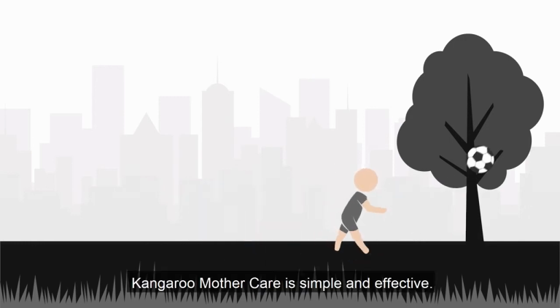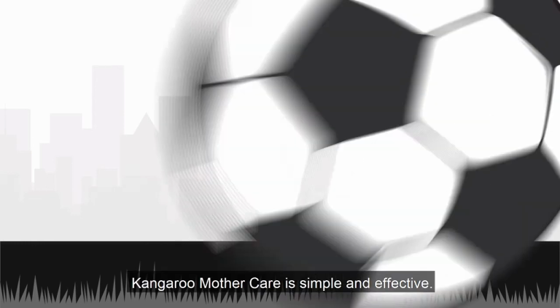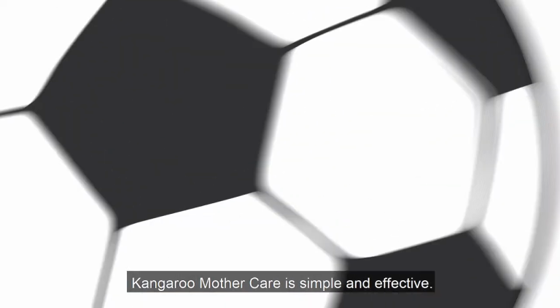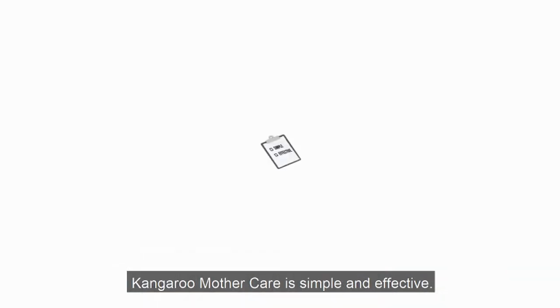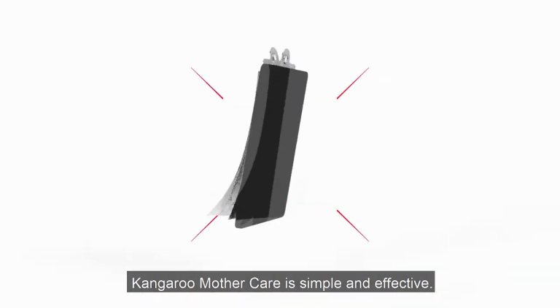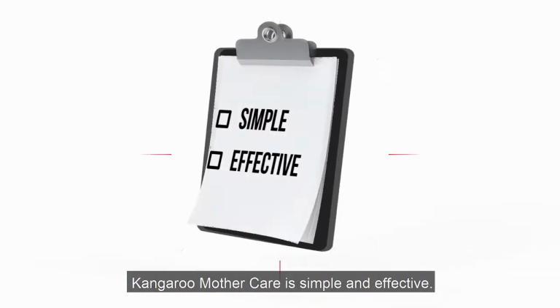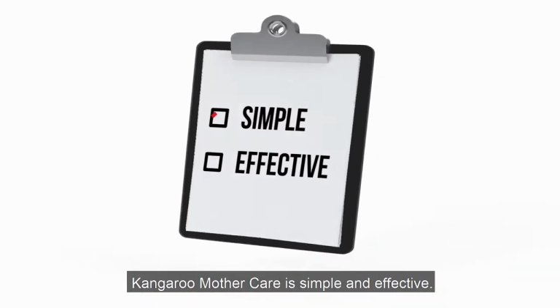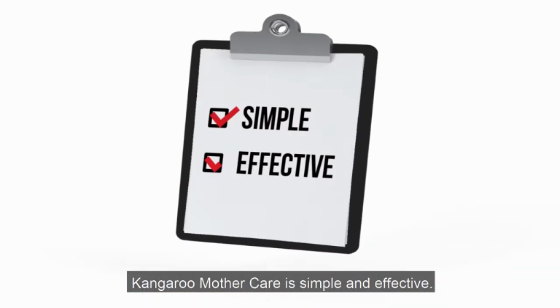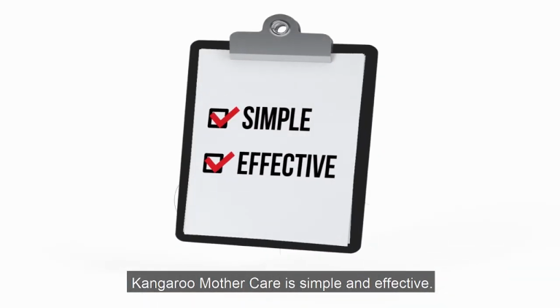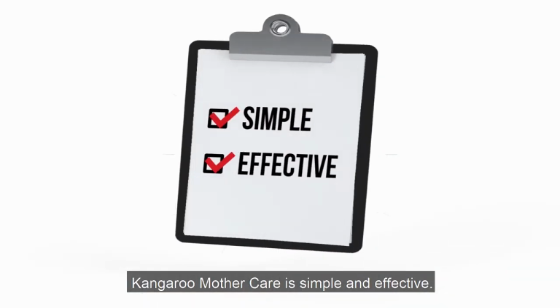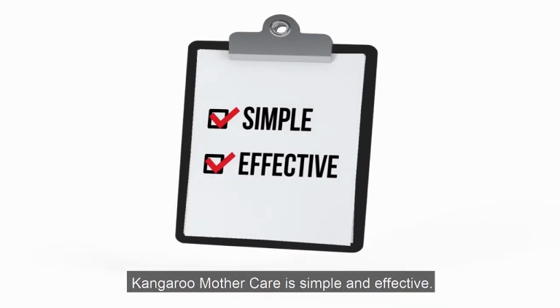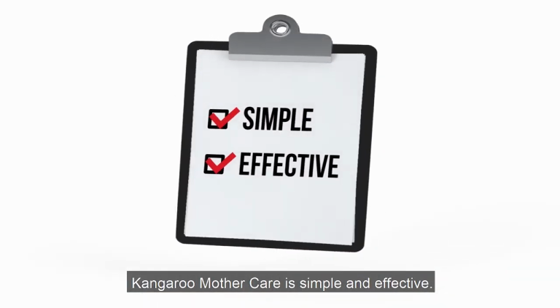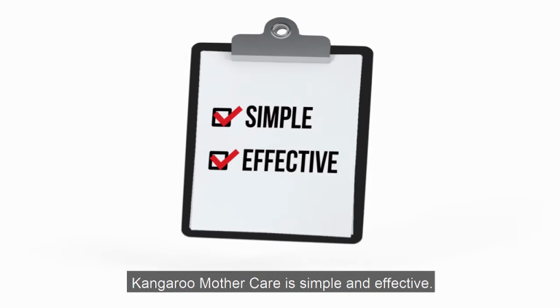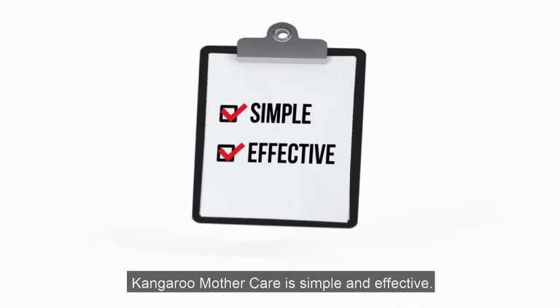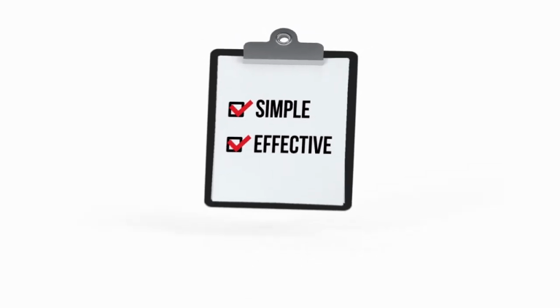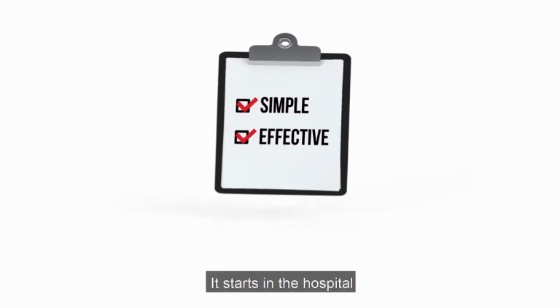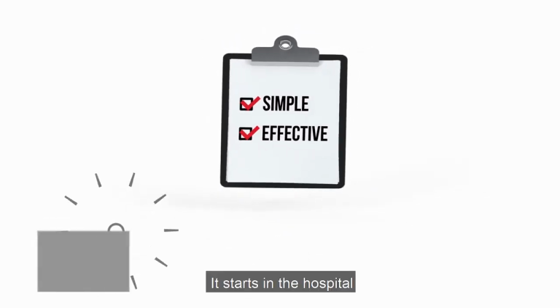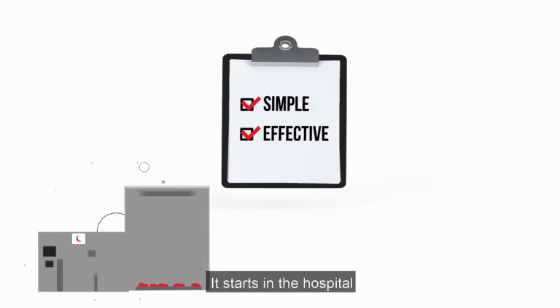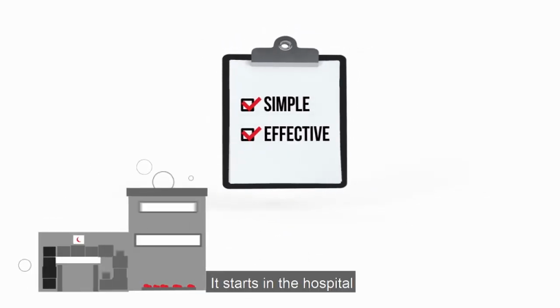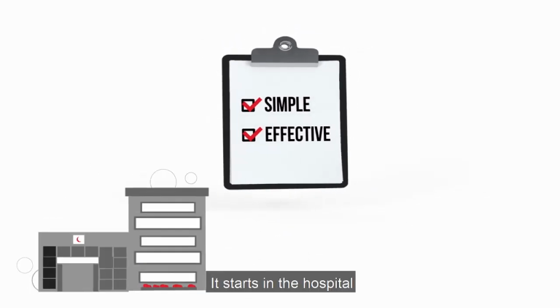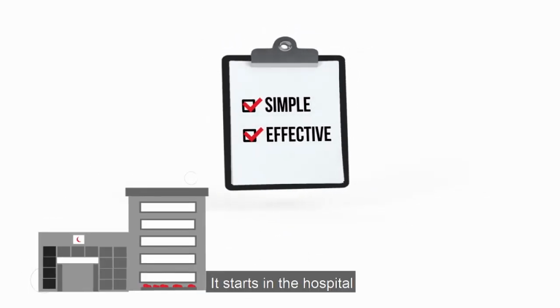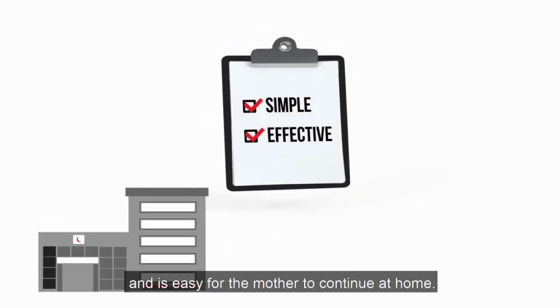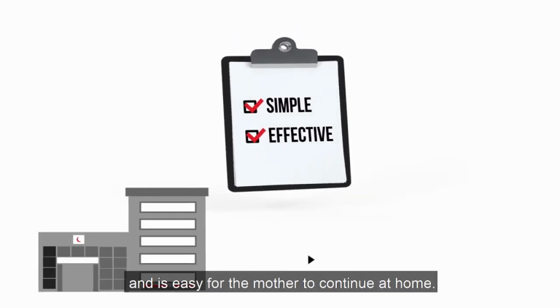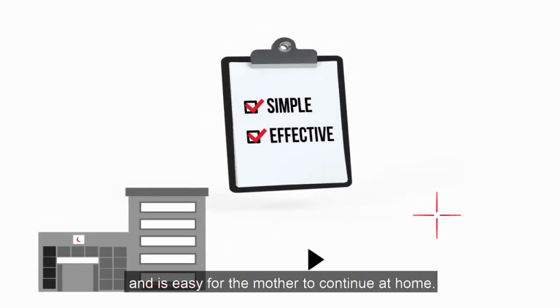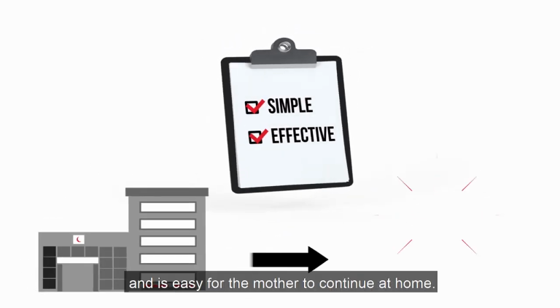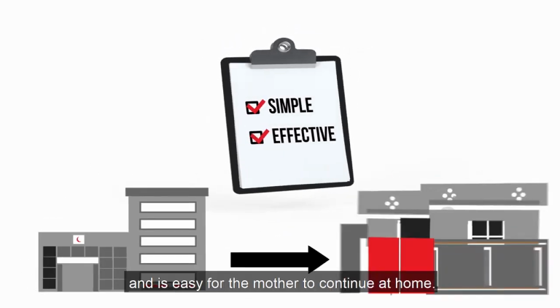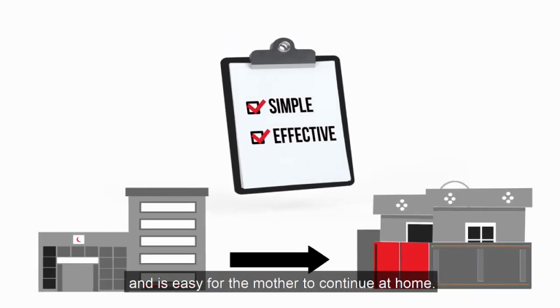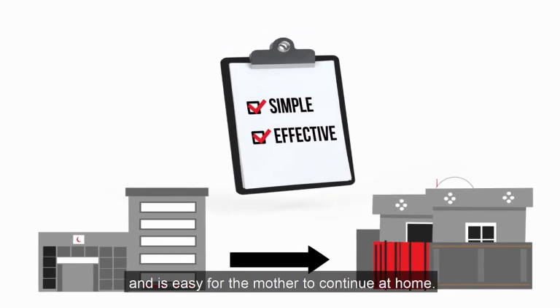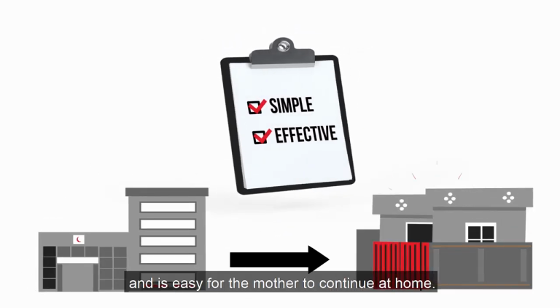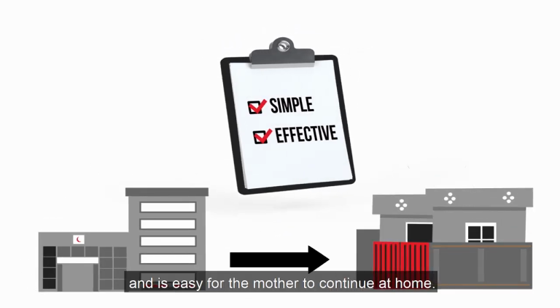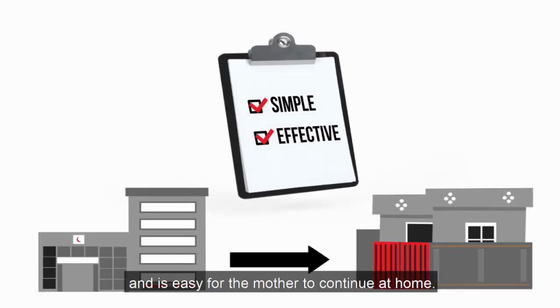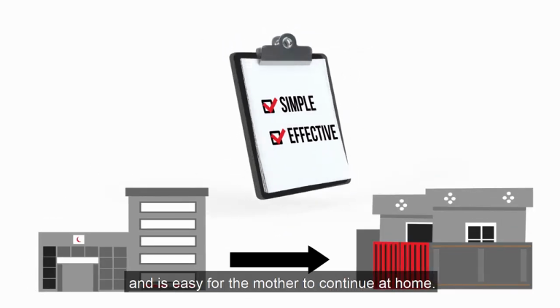Kangaroo mother care is simple and effective. It starts in the hospital and is easy for the mother to continue at home.